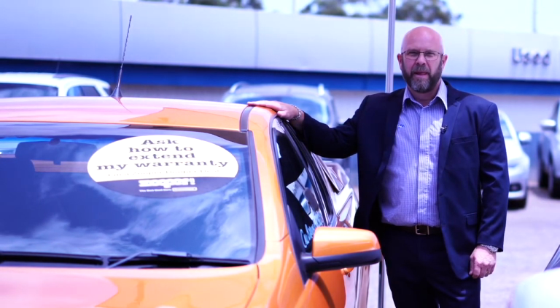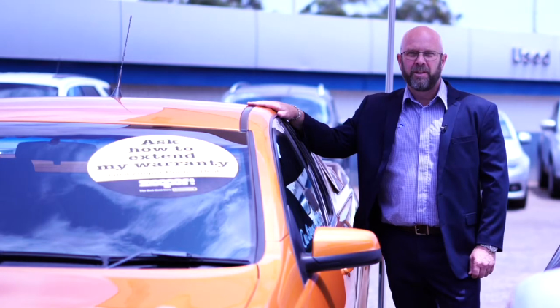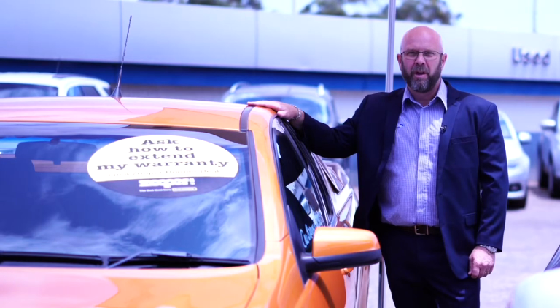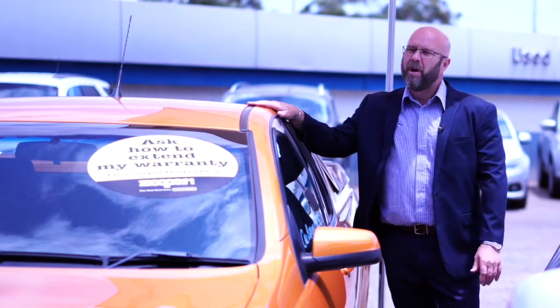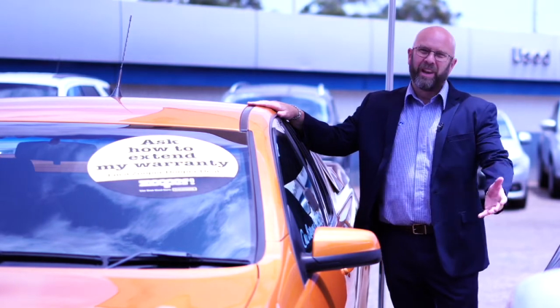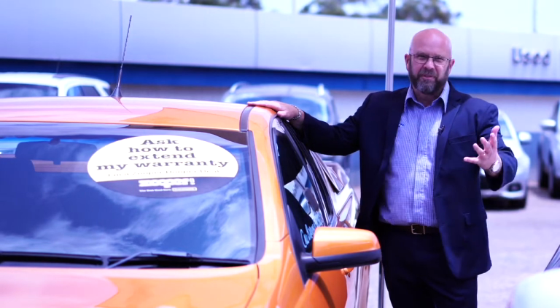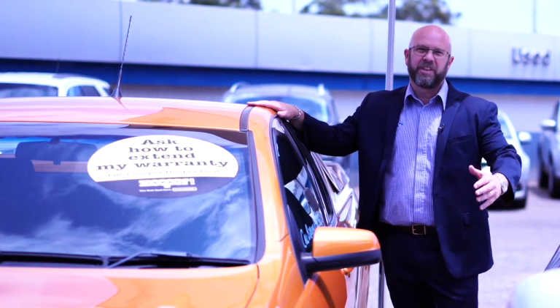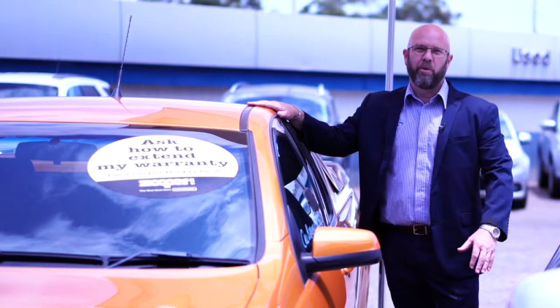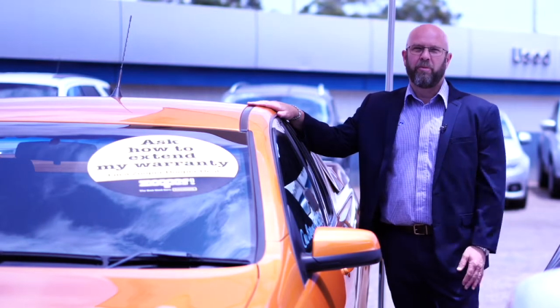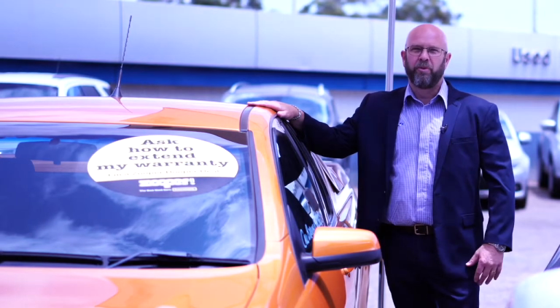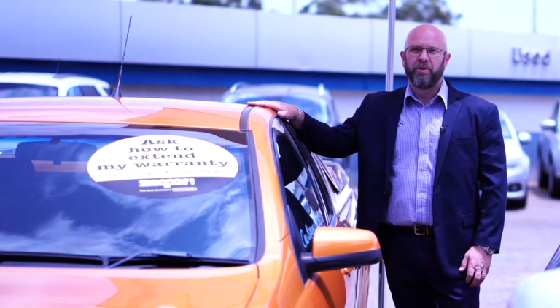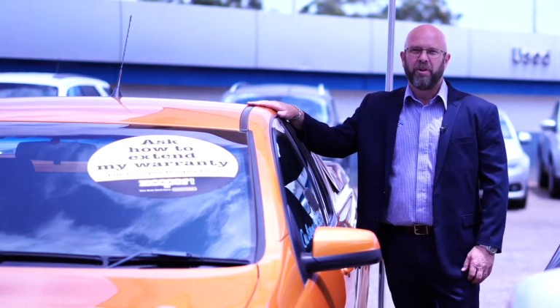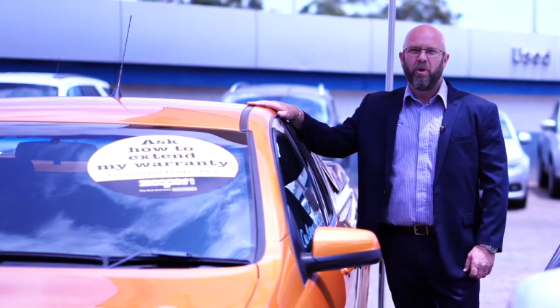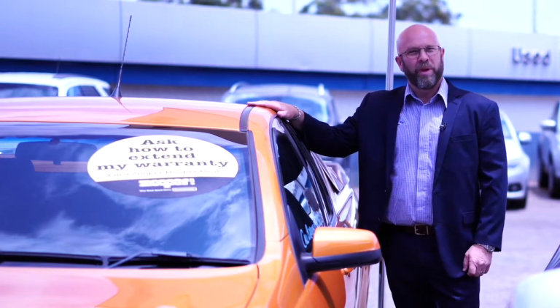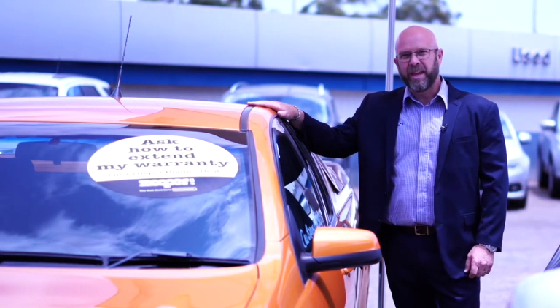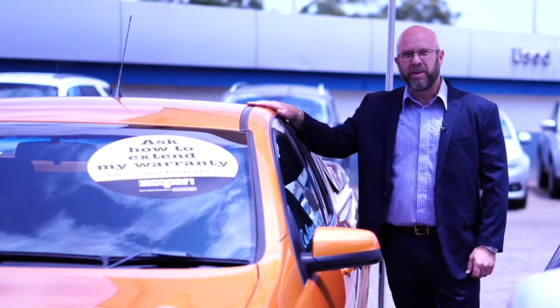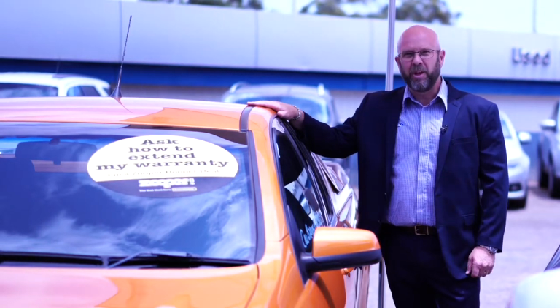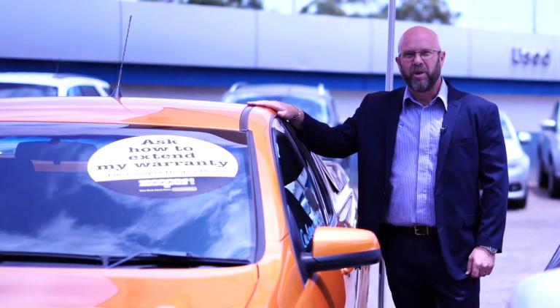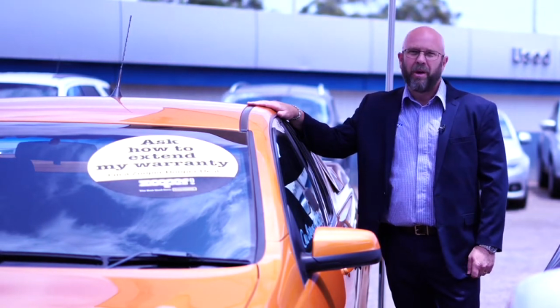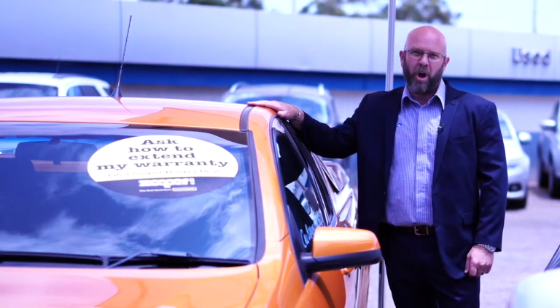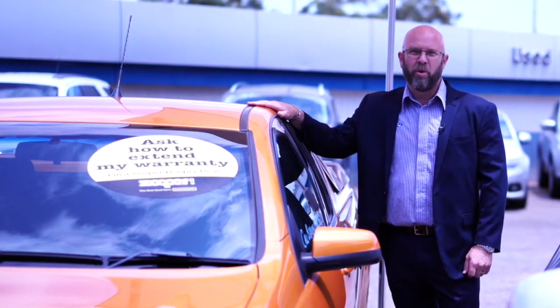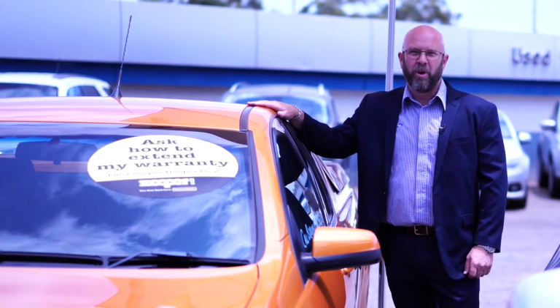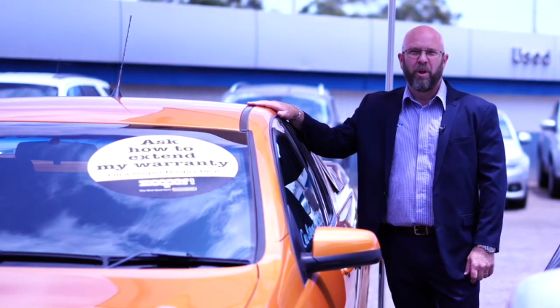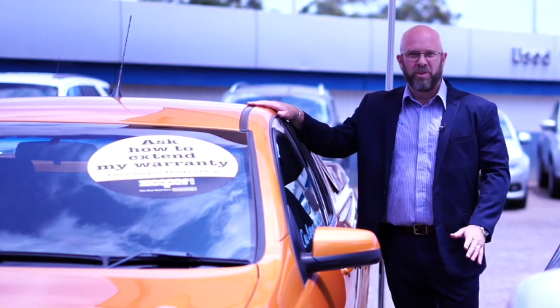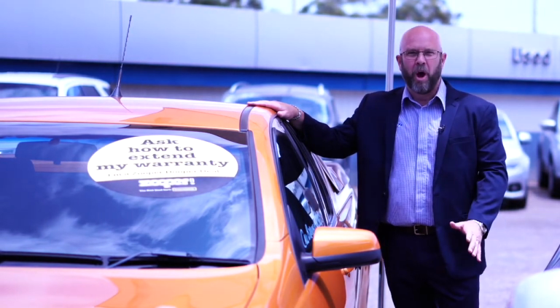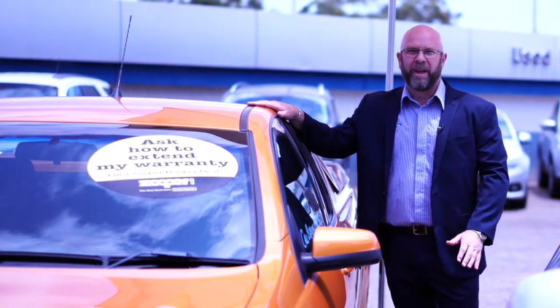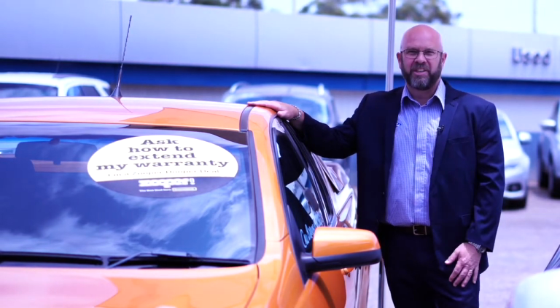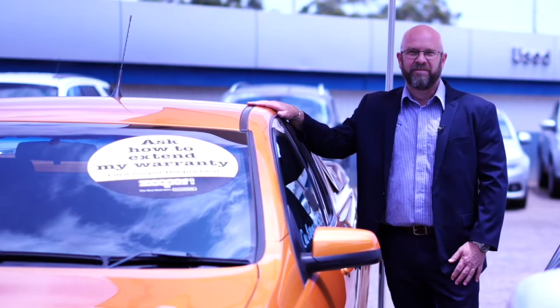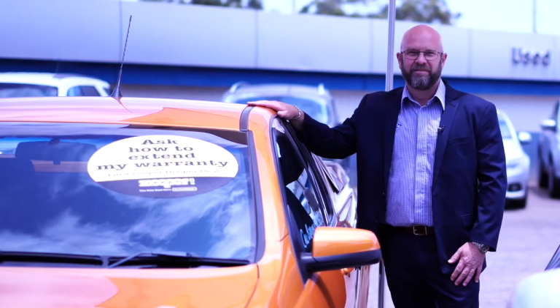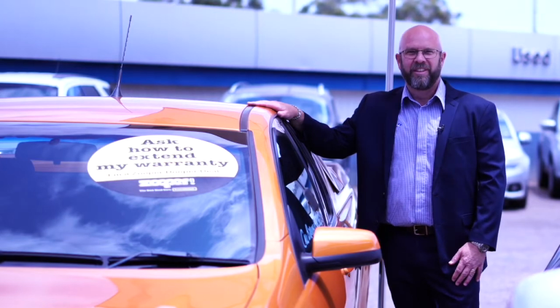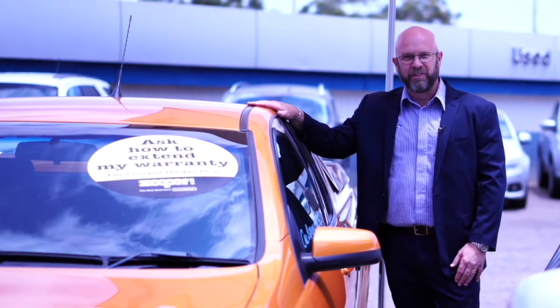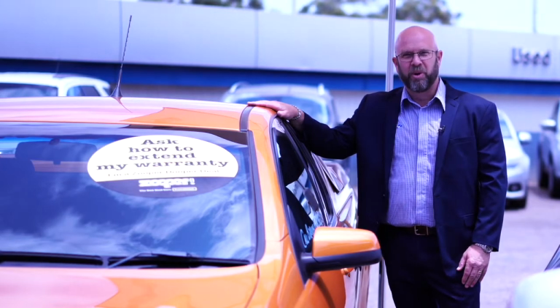So we'd love to see you at Rebel Ford, or we can come to you — home or work — with no obligation. Thanks for watching.